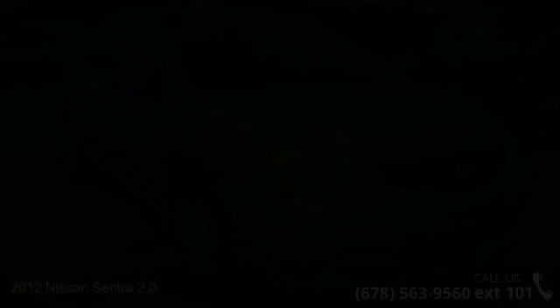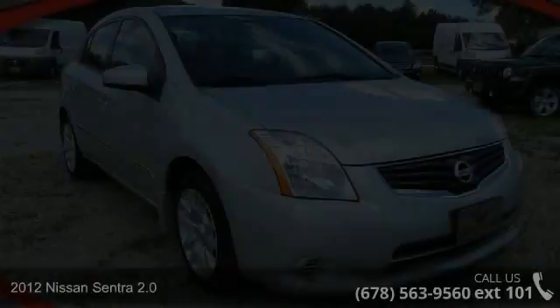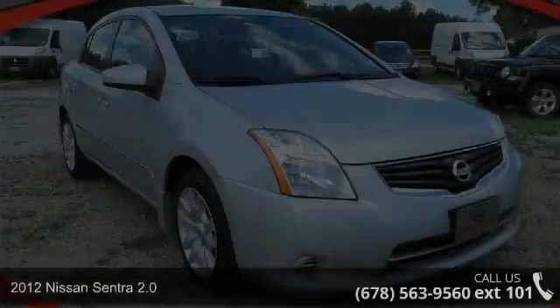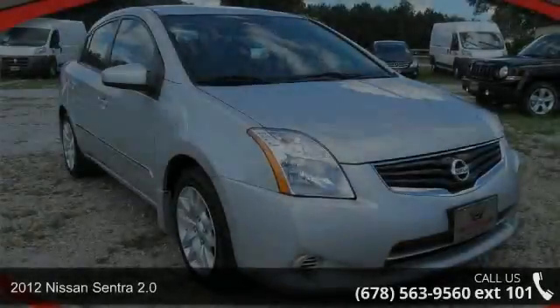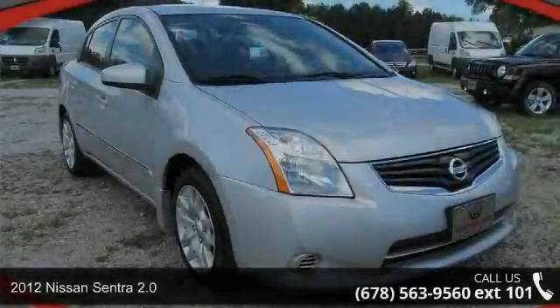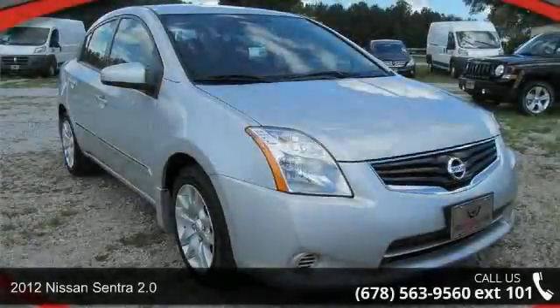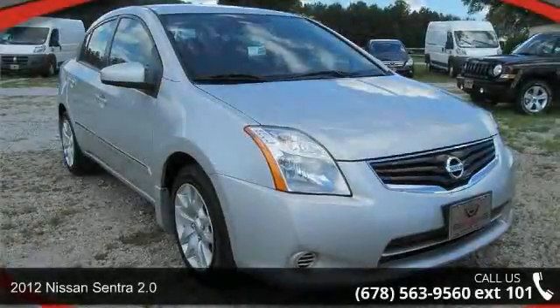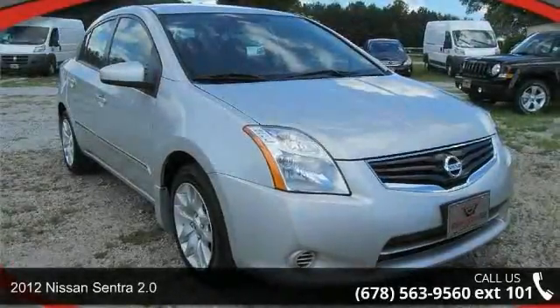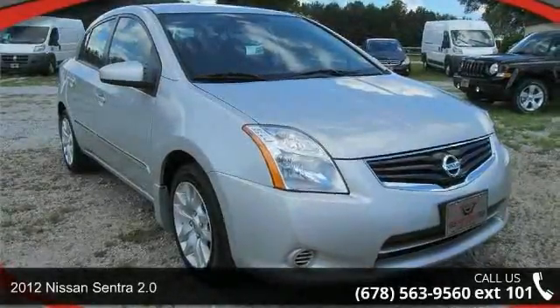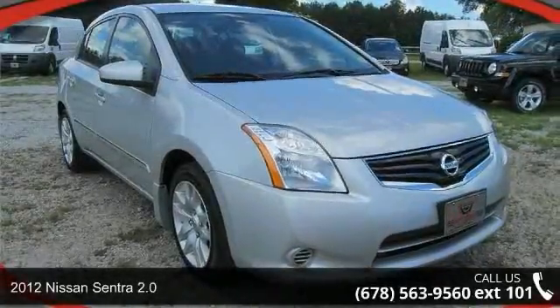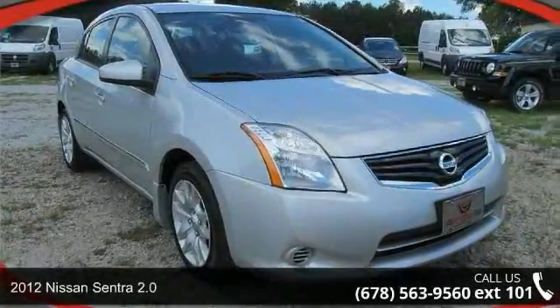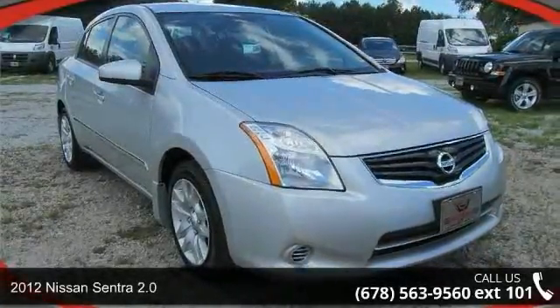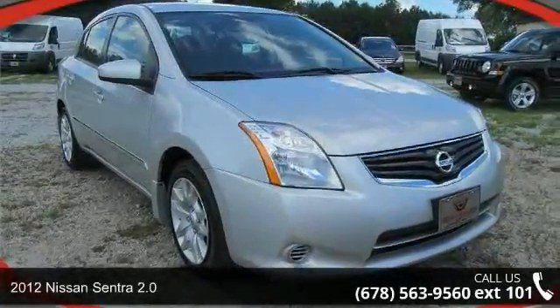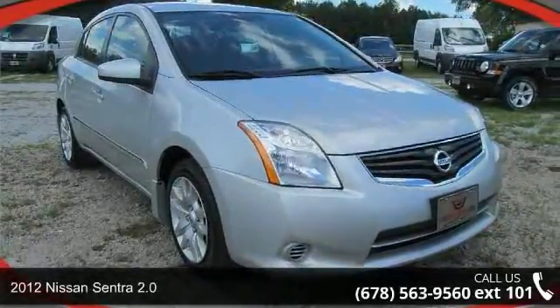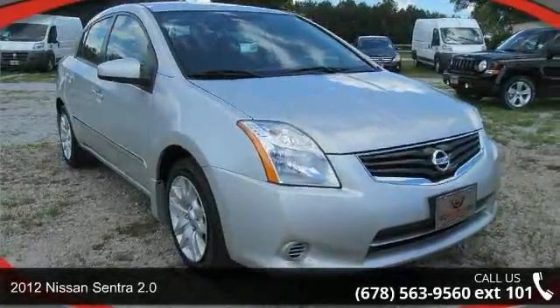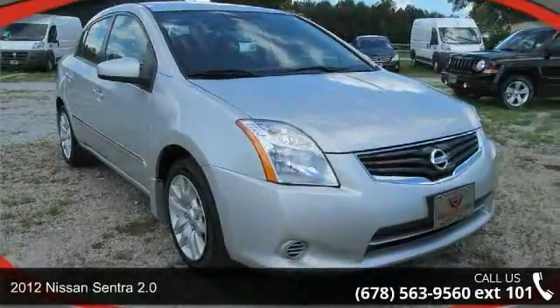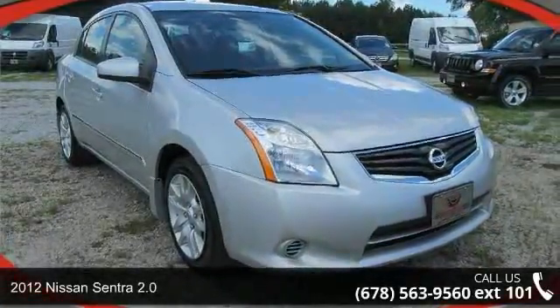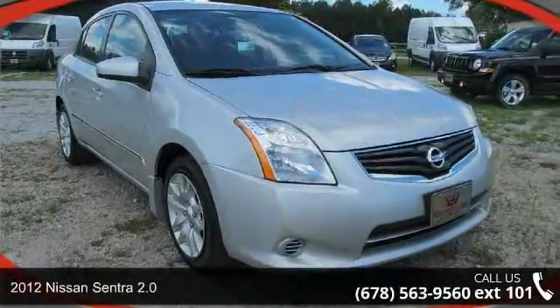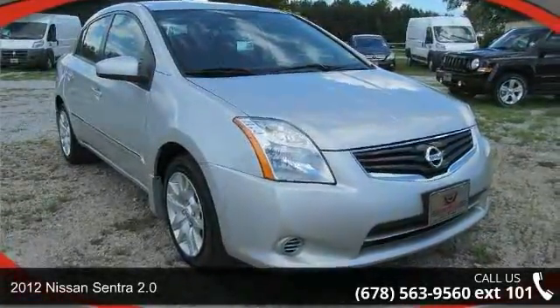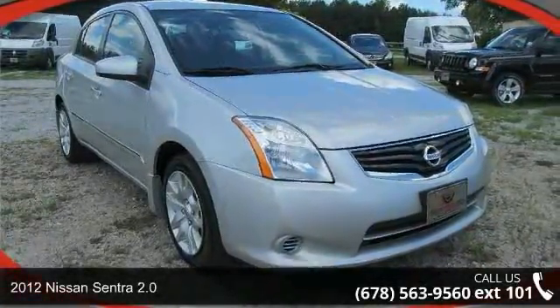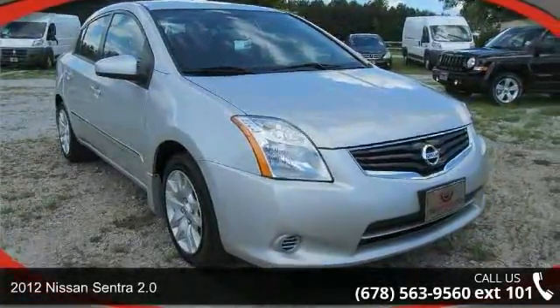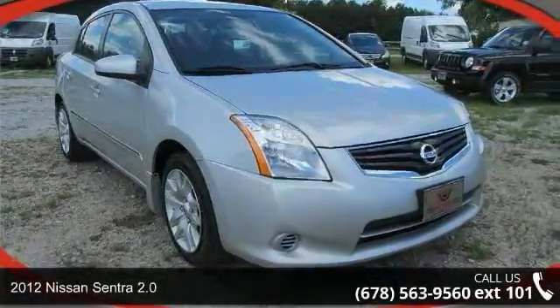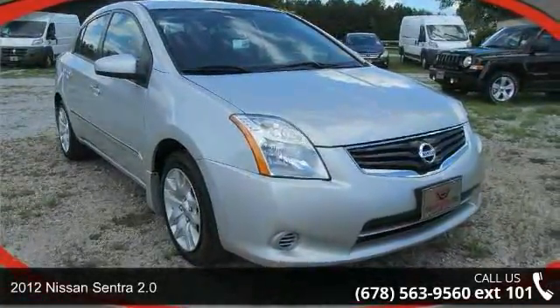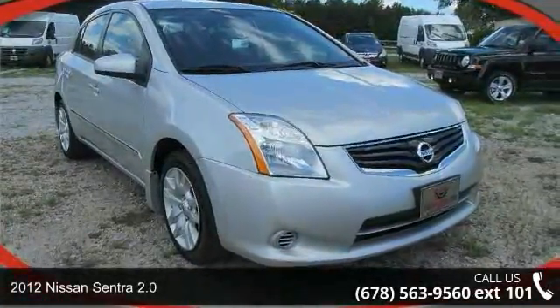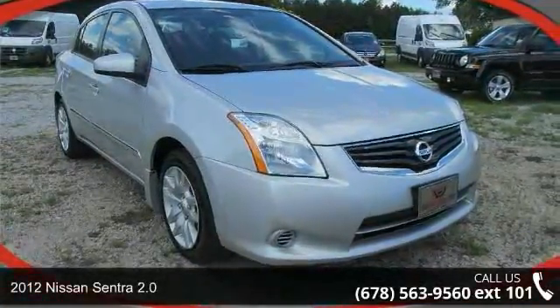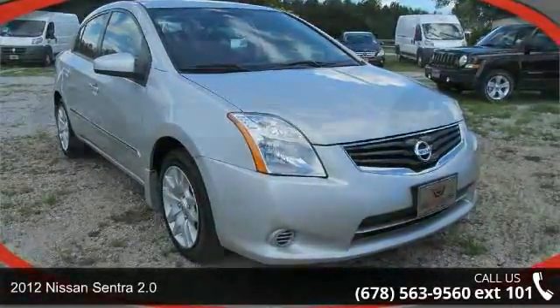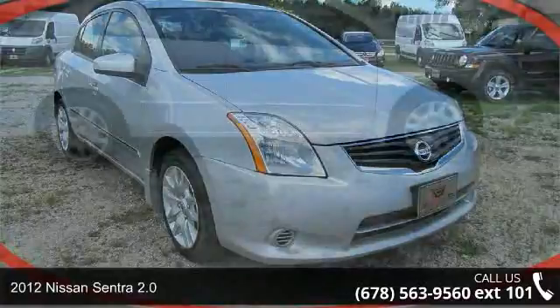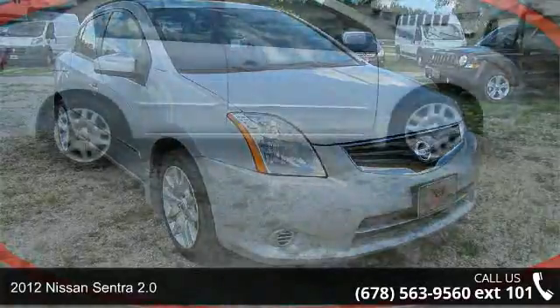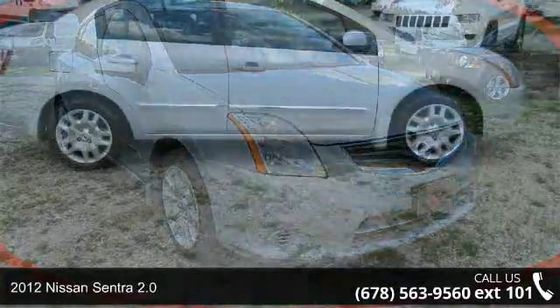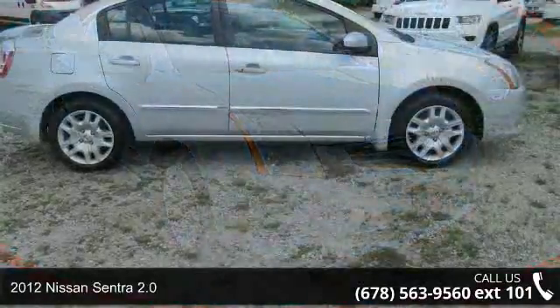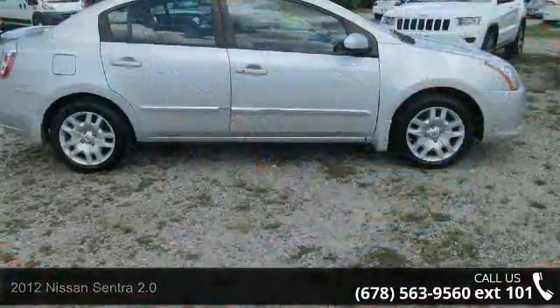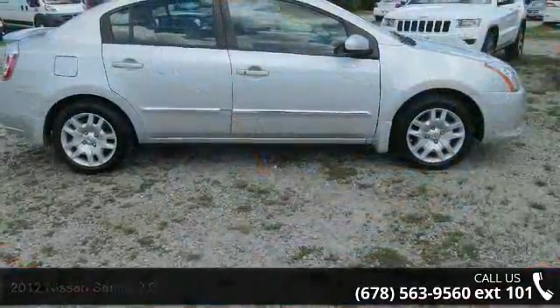Presenting the 2012 Nissan Sentra 2.0. This may be the set of wheels you've been looking for.